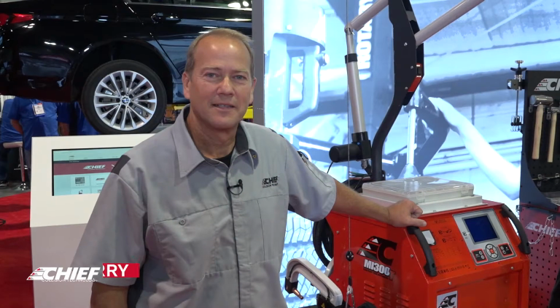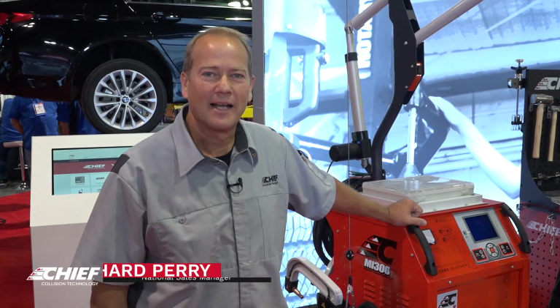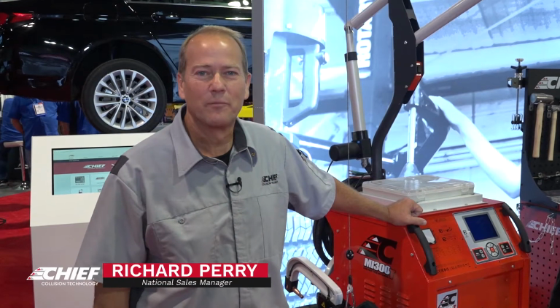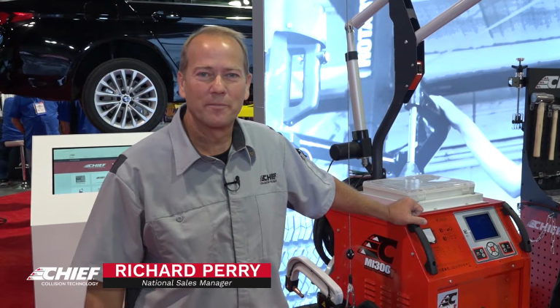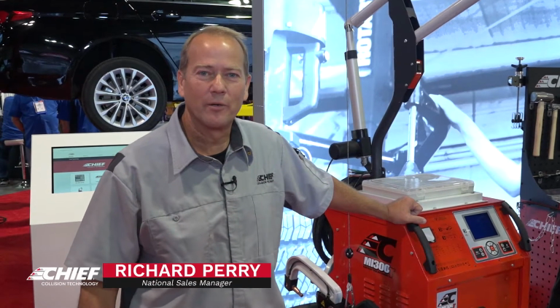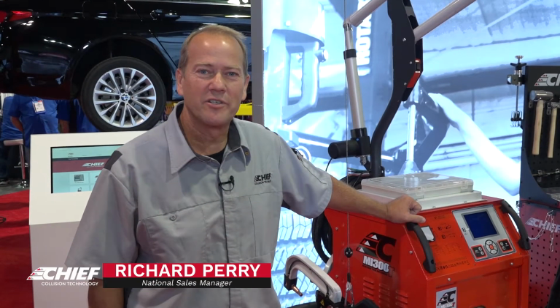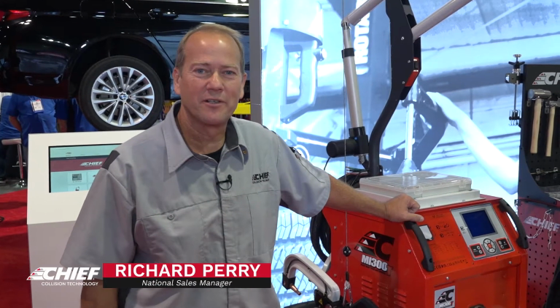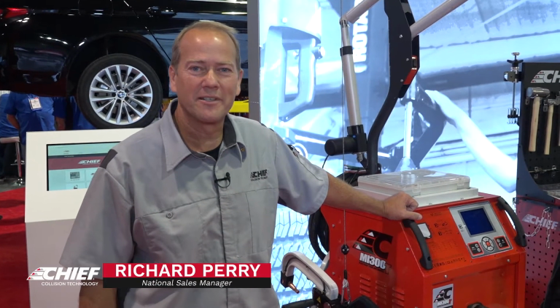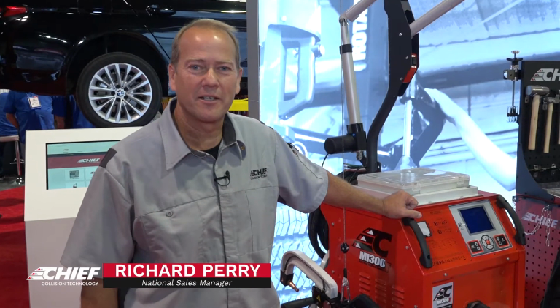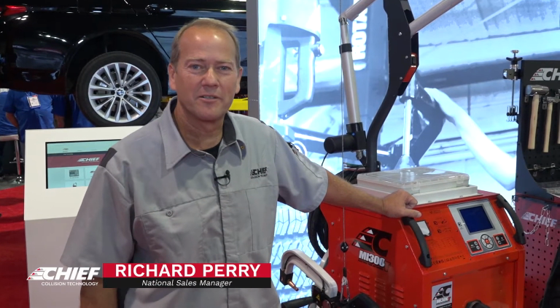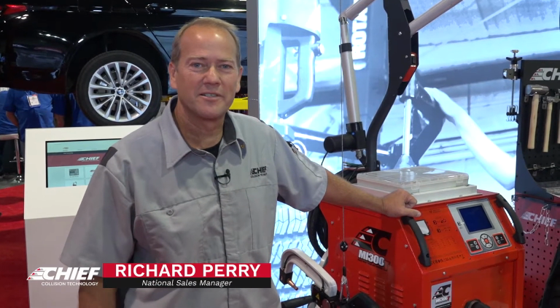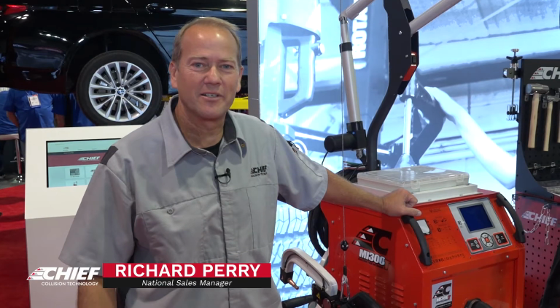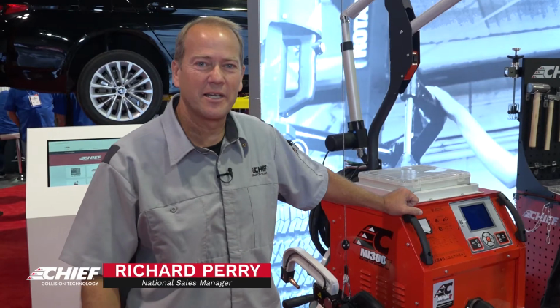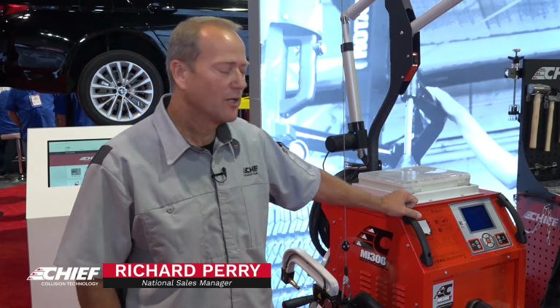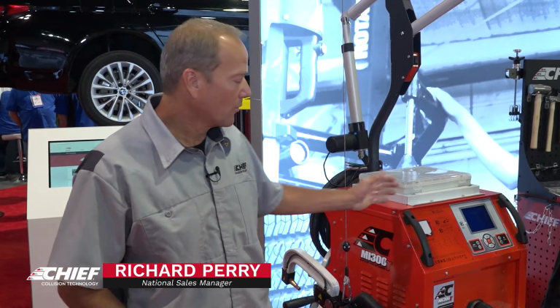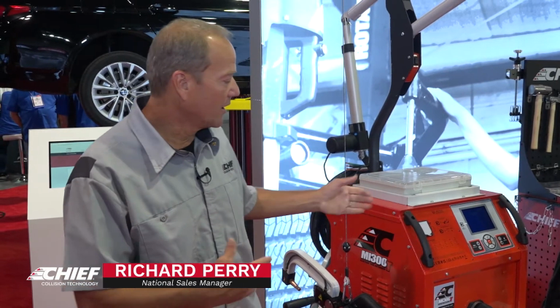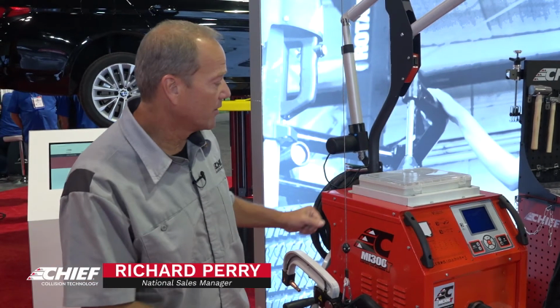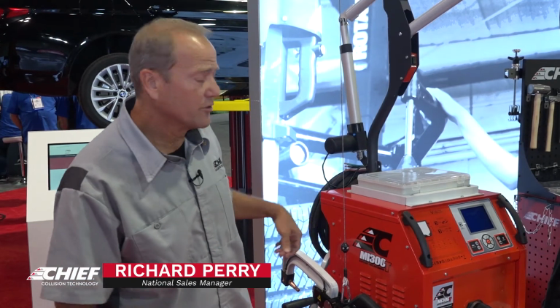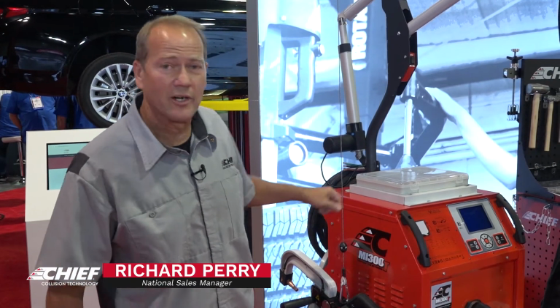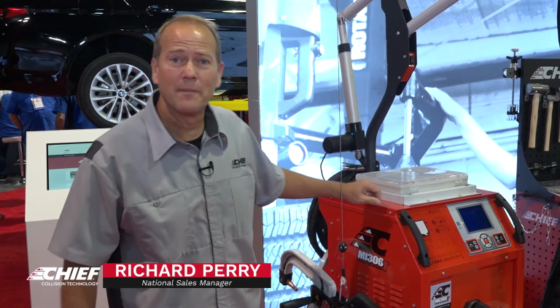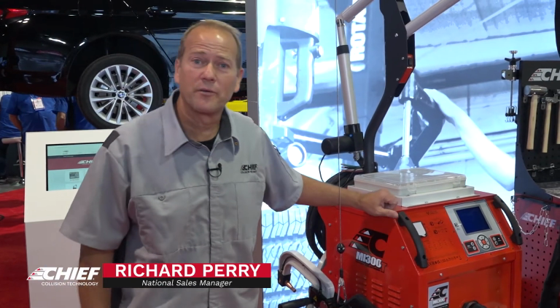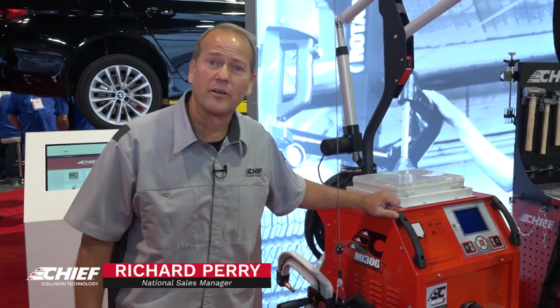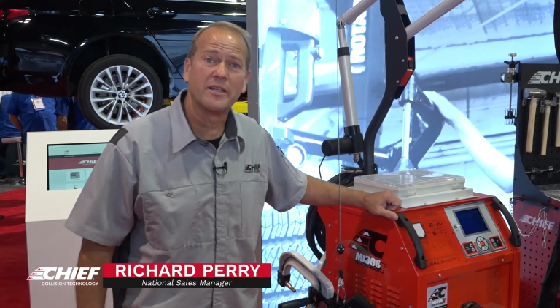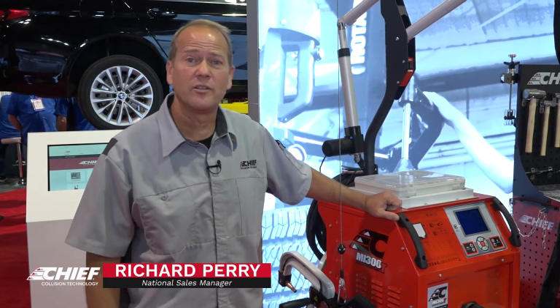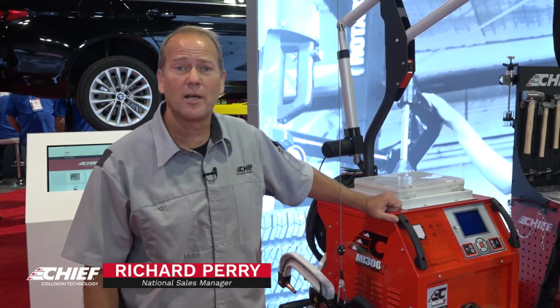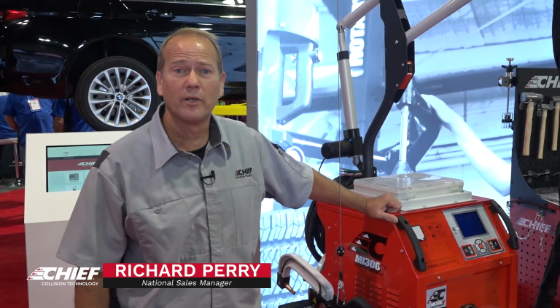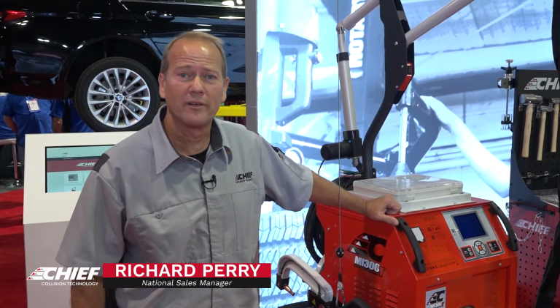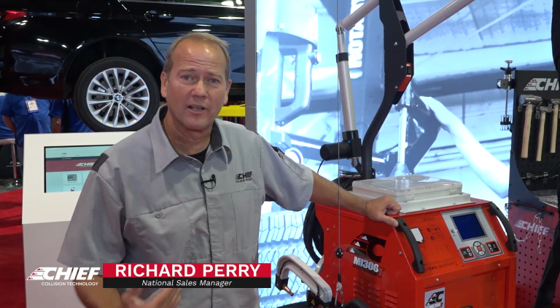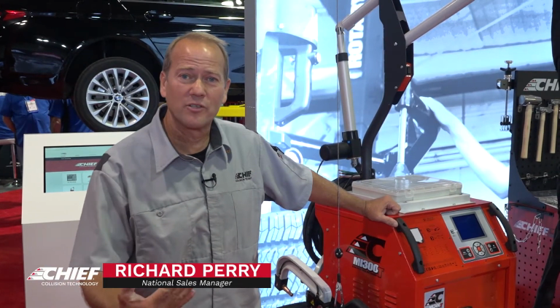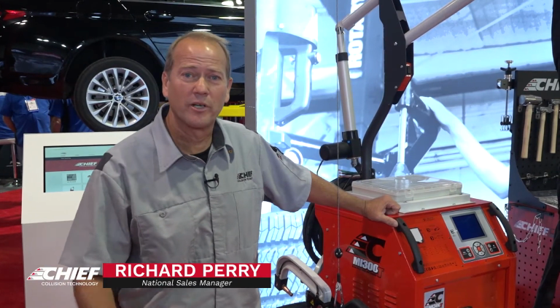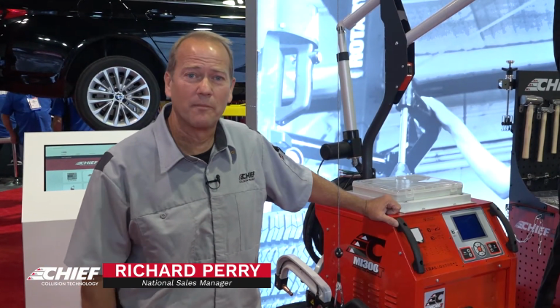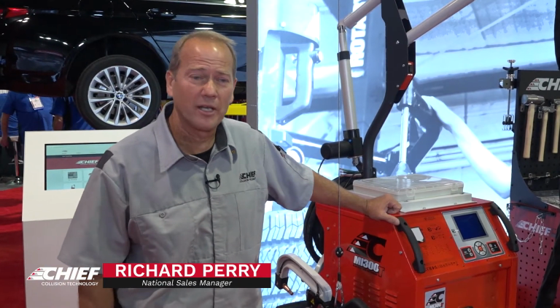Hi, I'm Richard Perry with Chief Collision Technologies here at SEMA. We're going to introduce our MI300T spot welder, our latest one on the market.